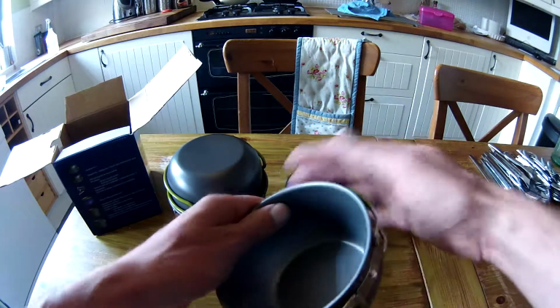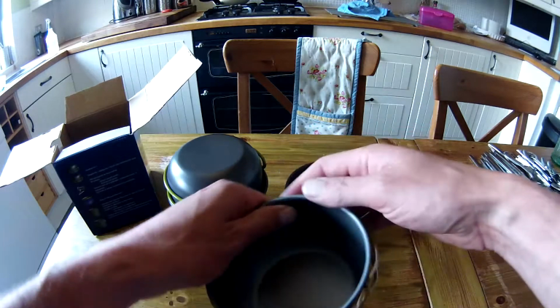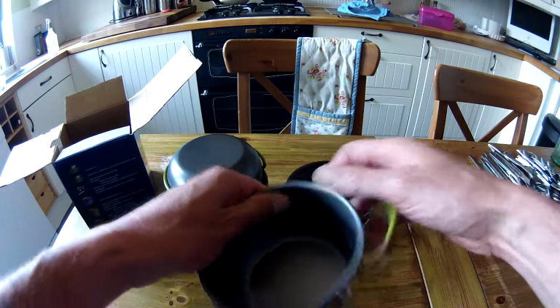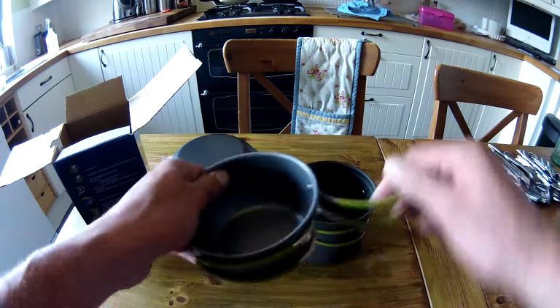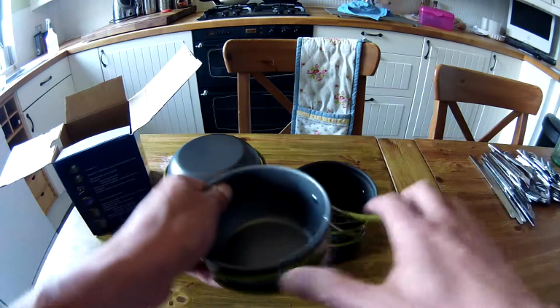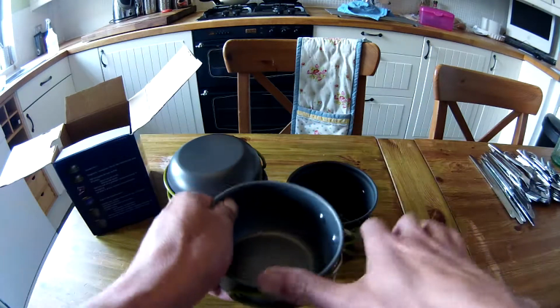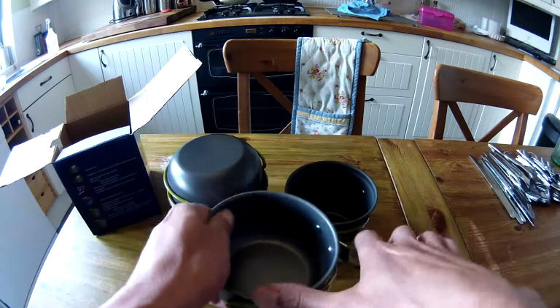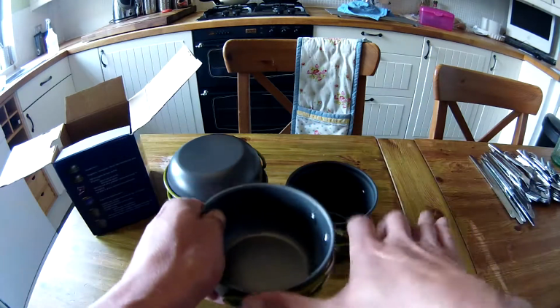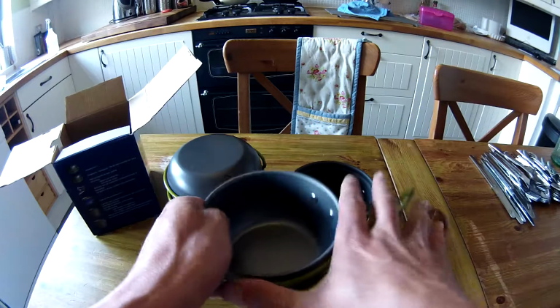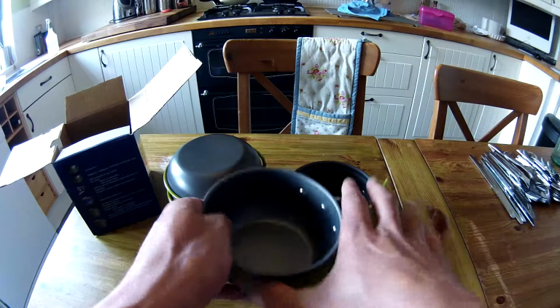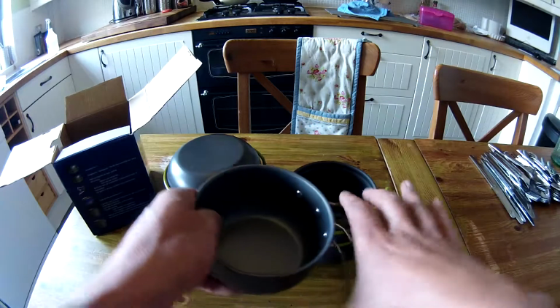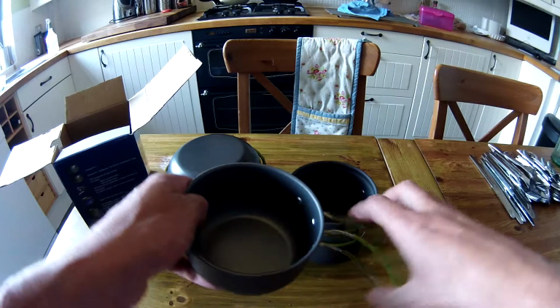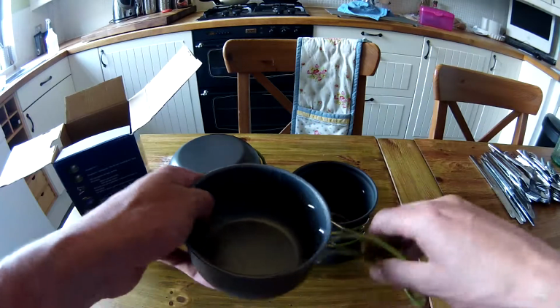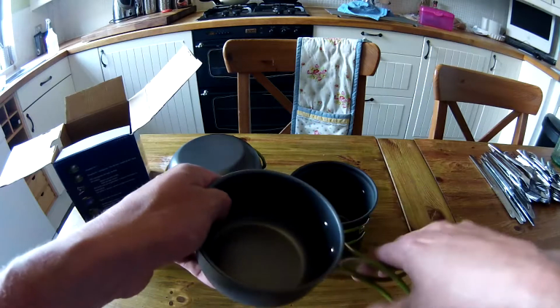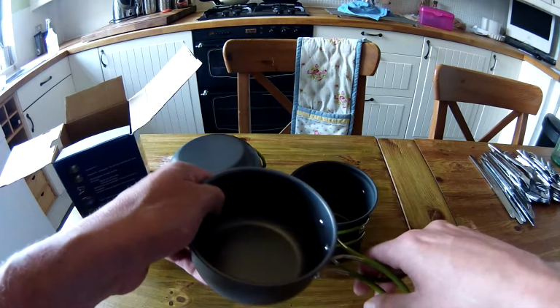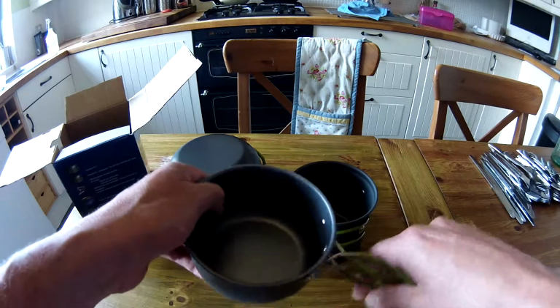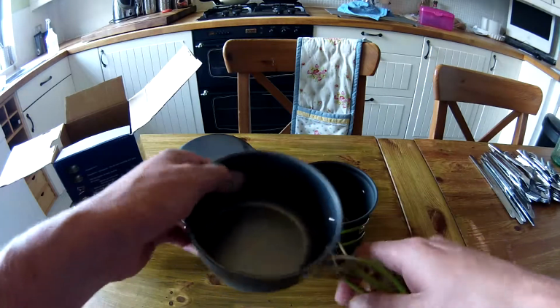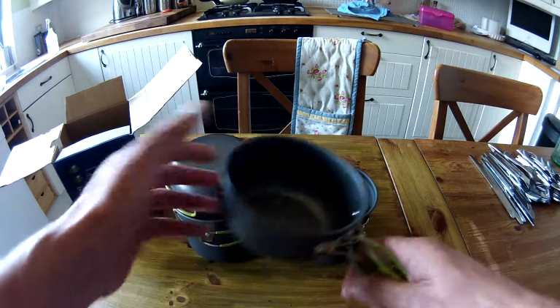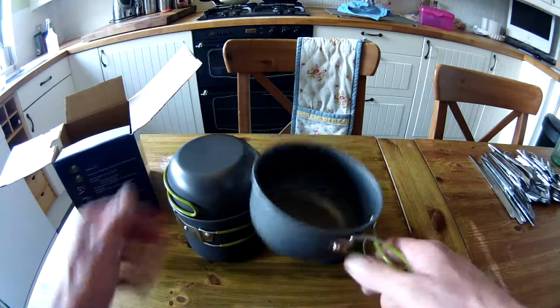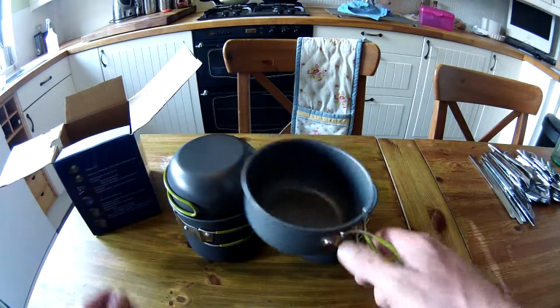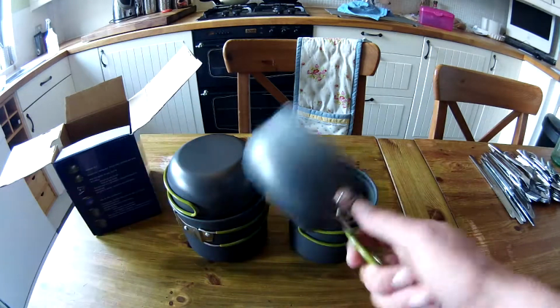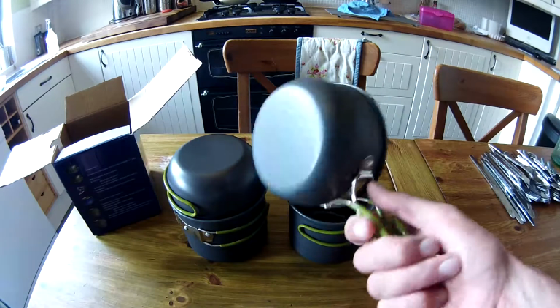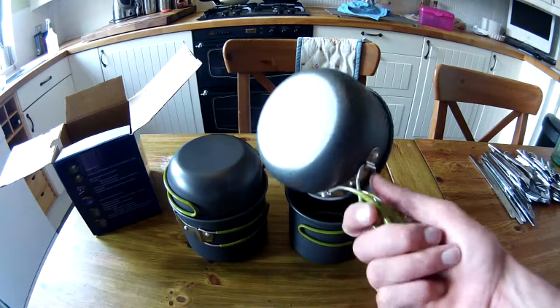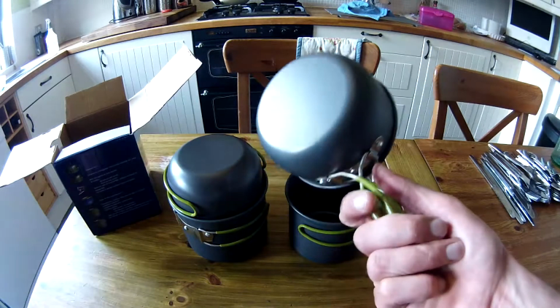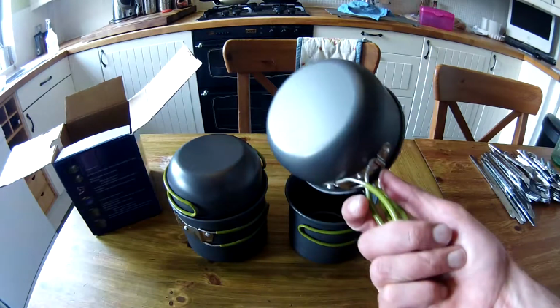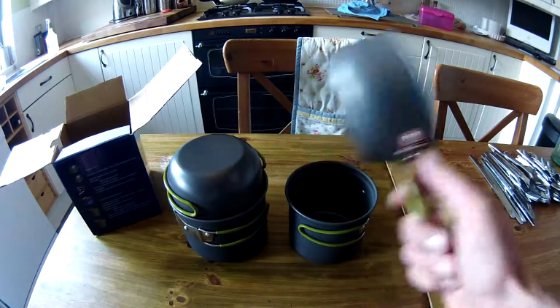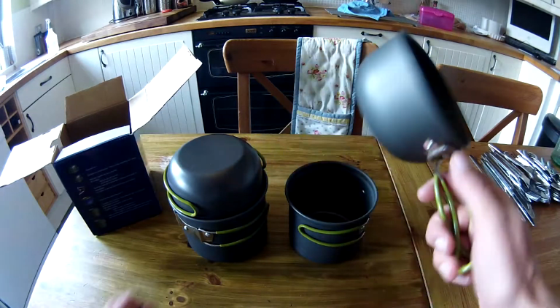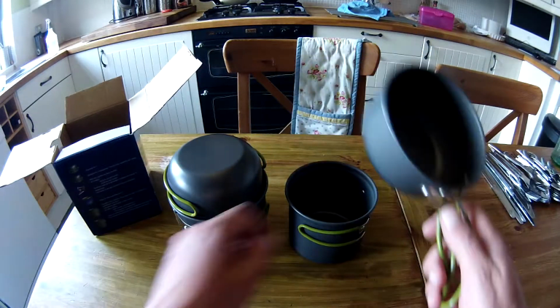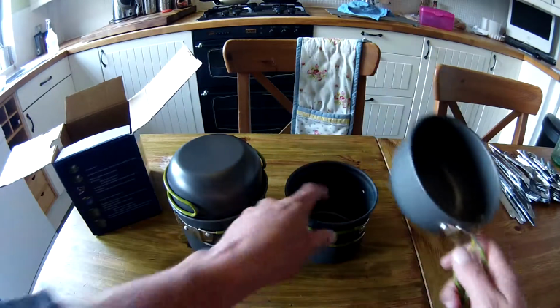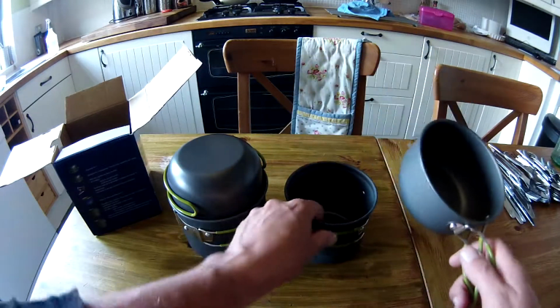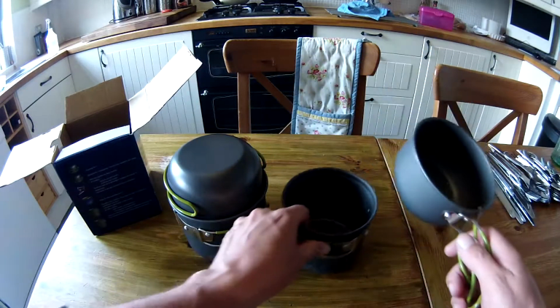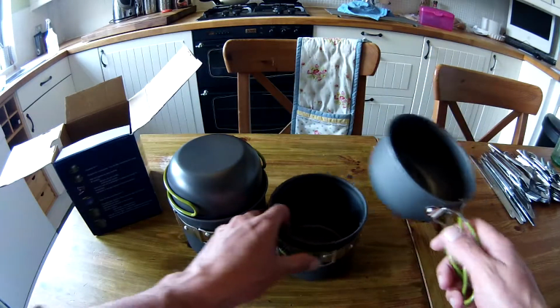Aluminium. The handles fold out. Pretty decent.